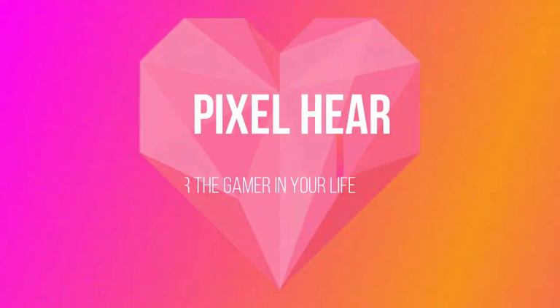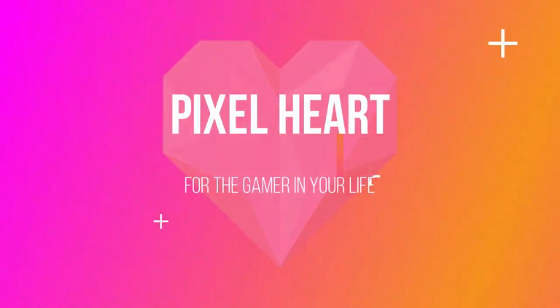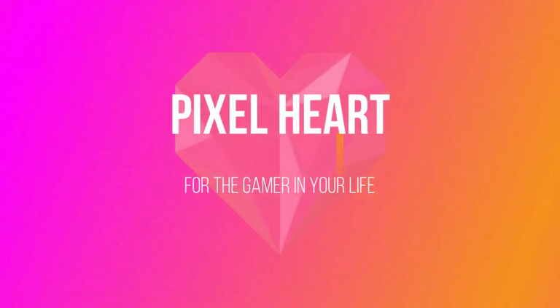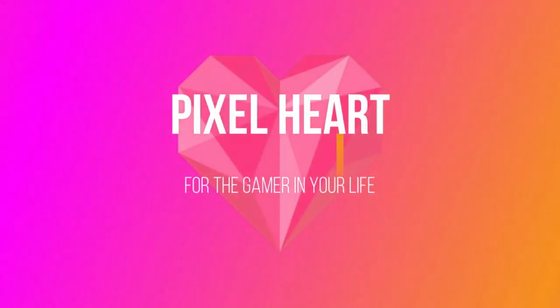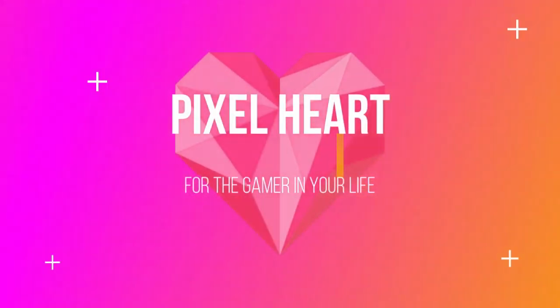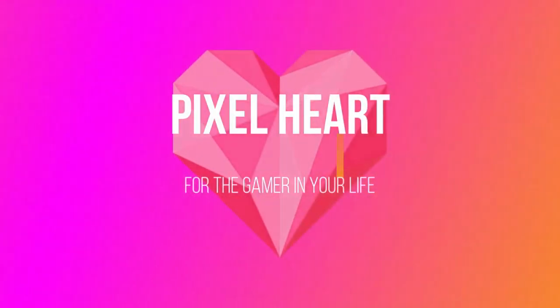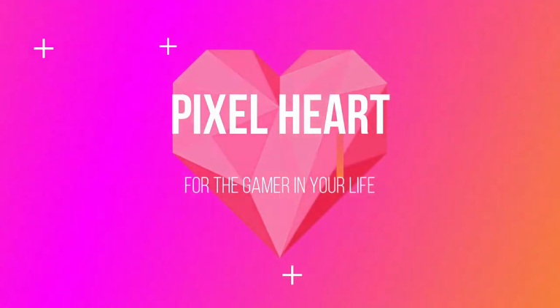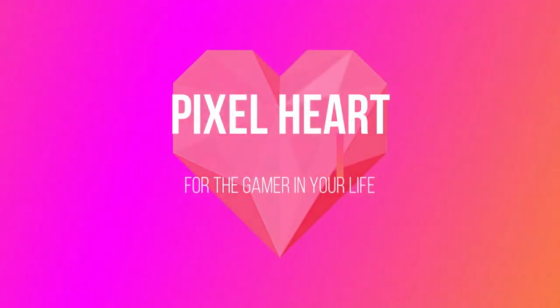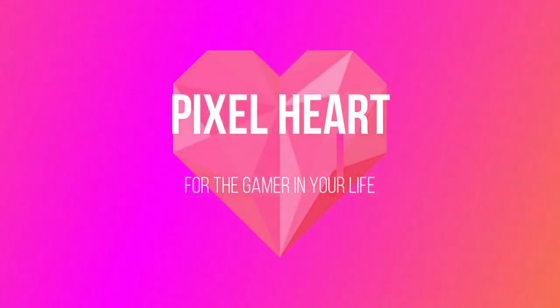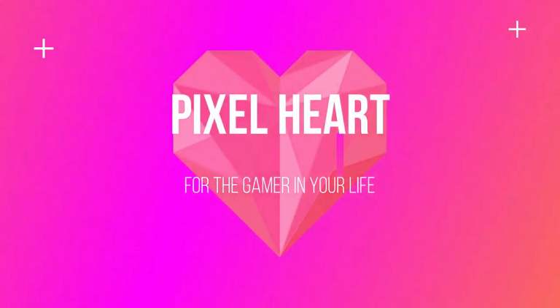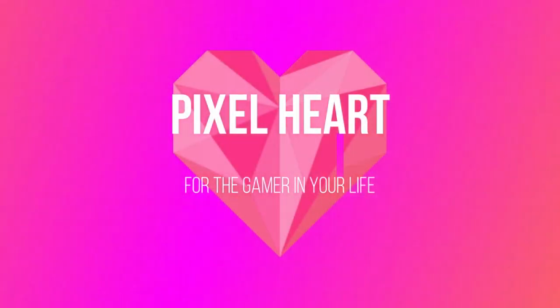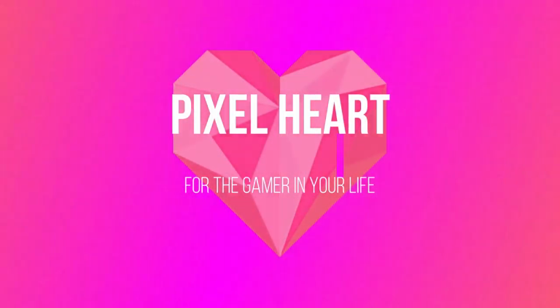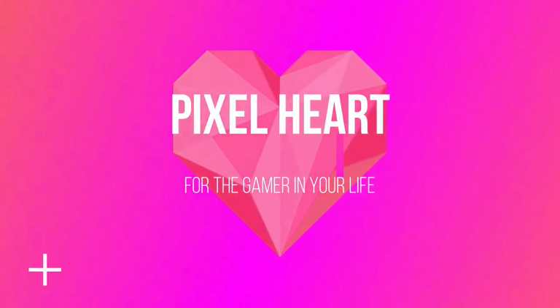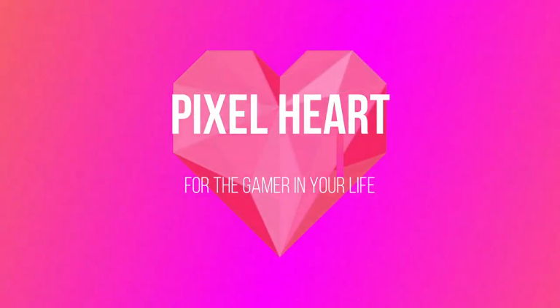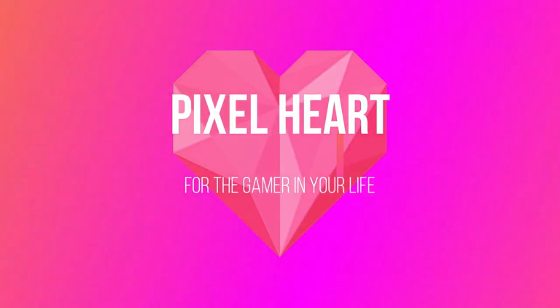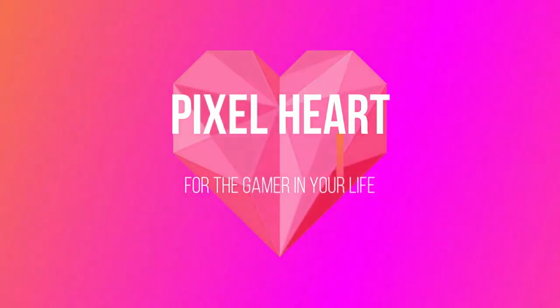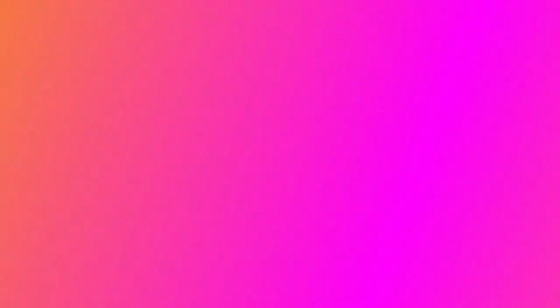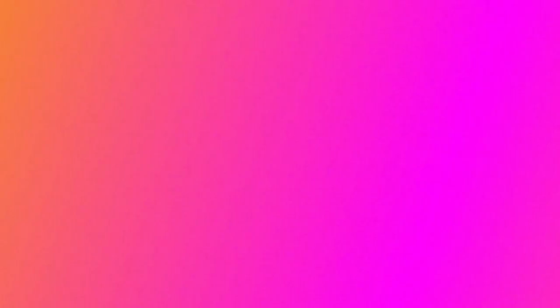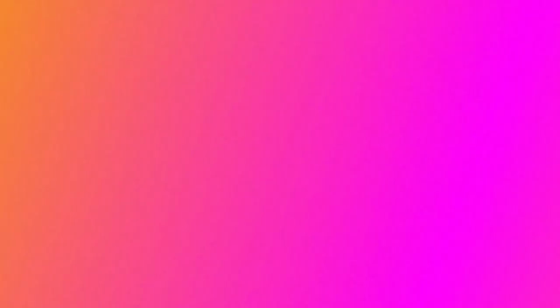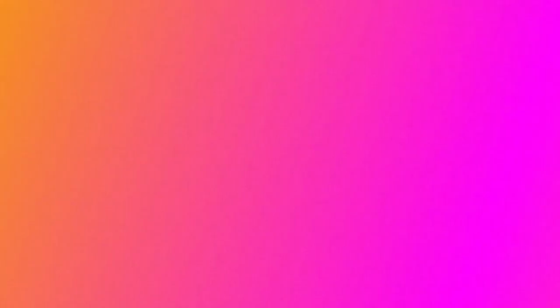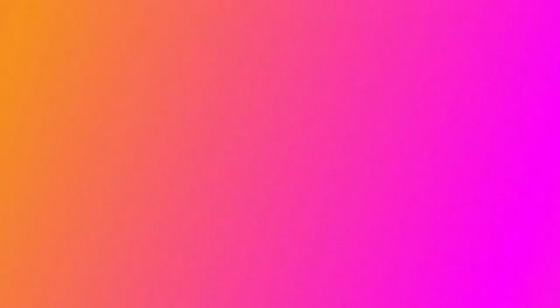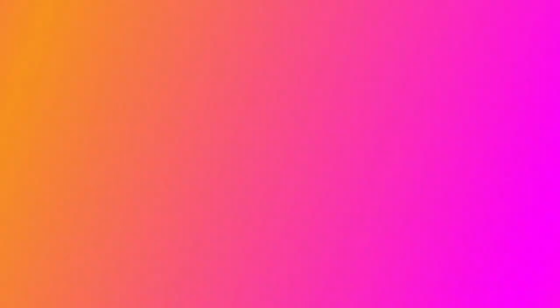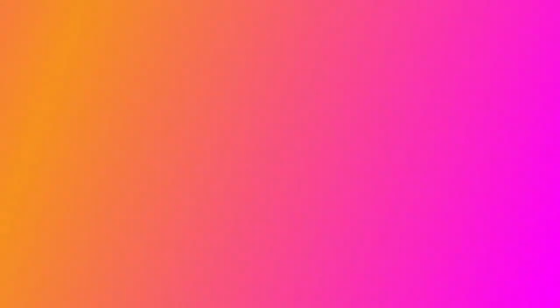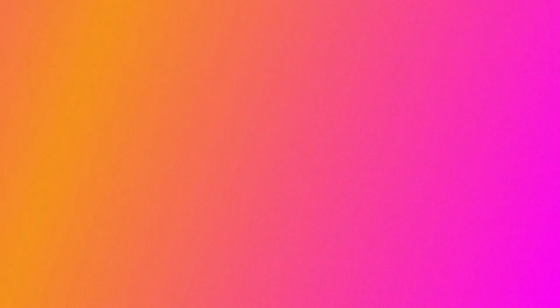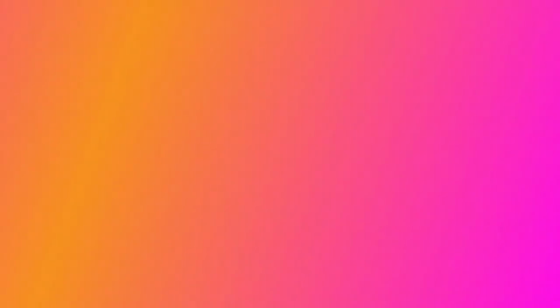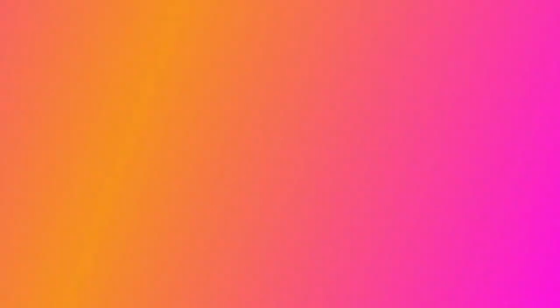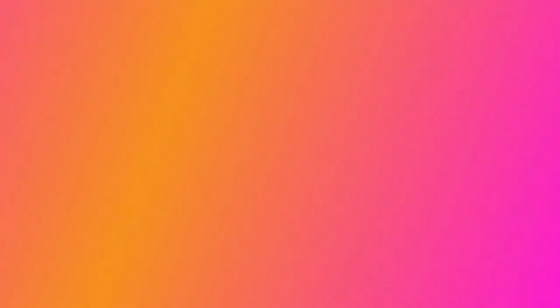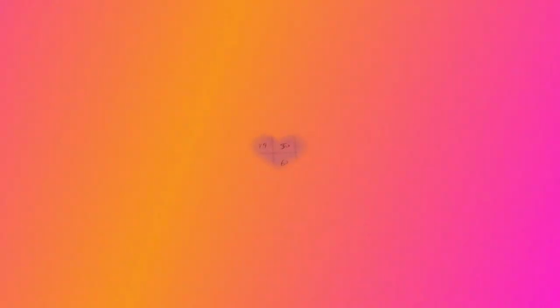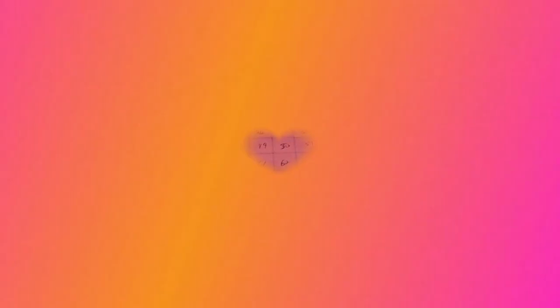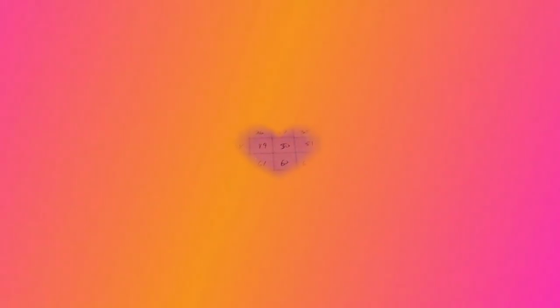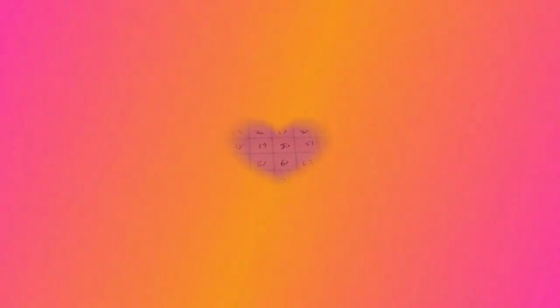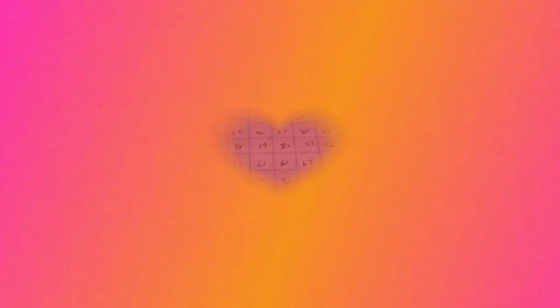Hi guys, welcome back to Geeks and Quilts. This time we'll be making a pixel heart for the special gamer in your life.